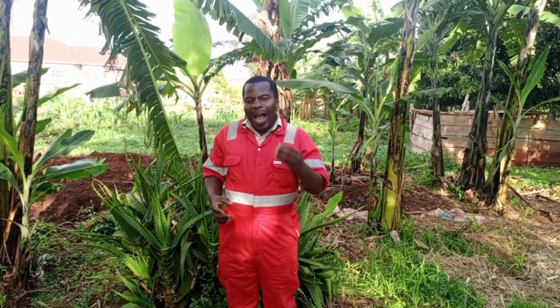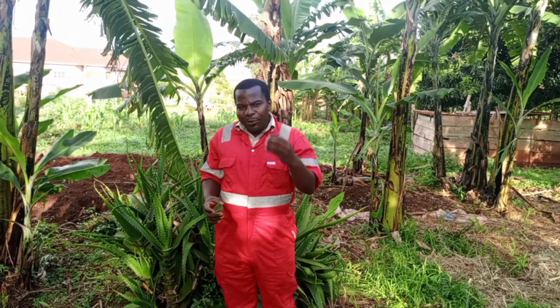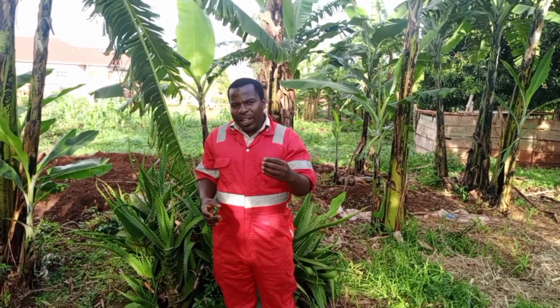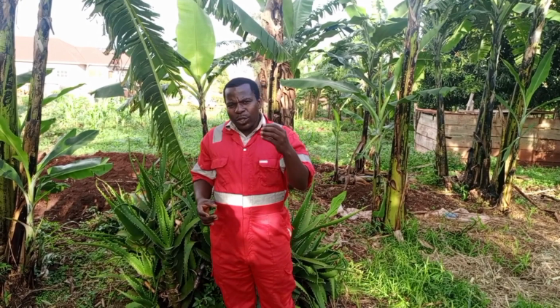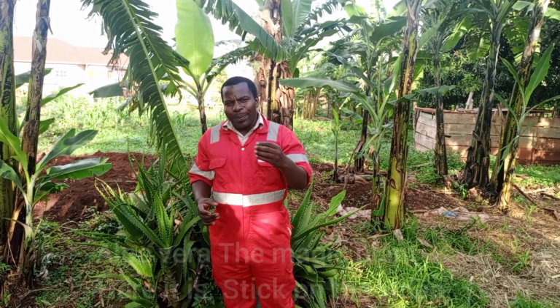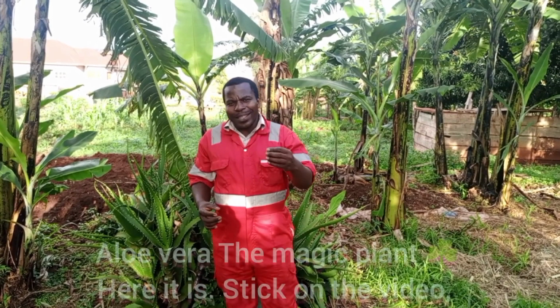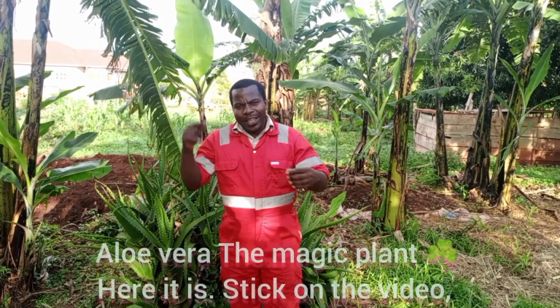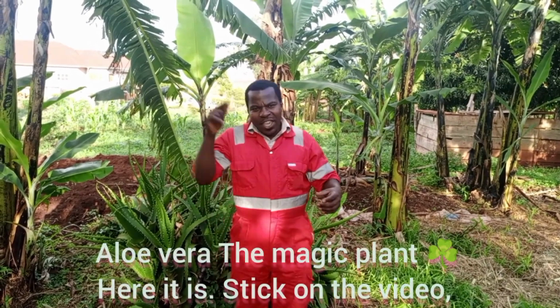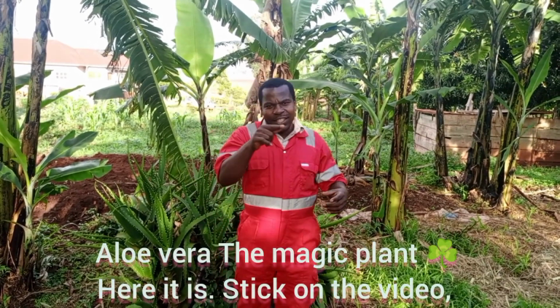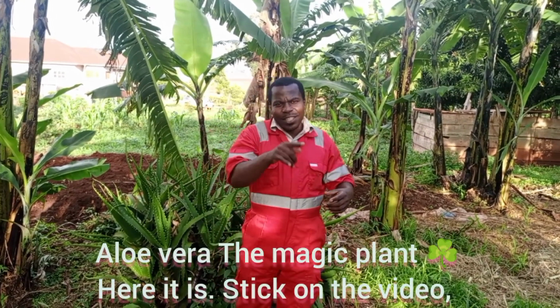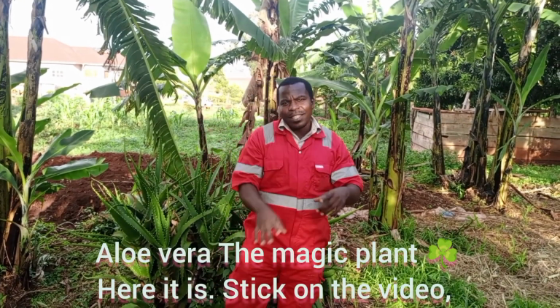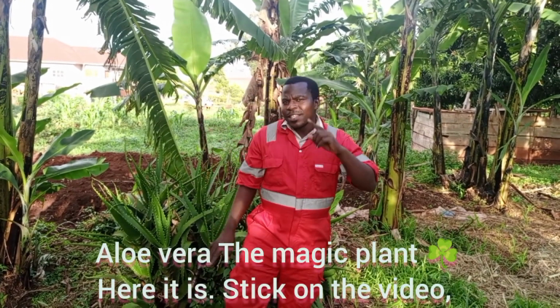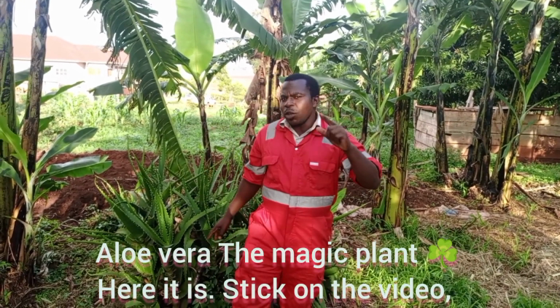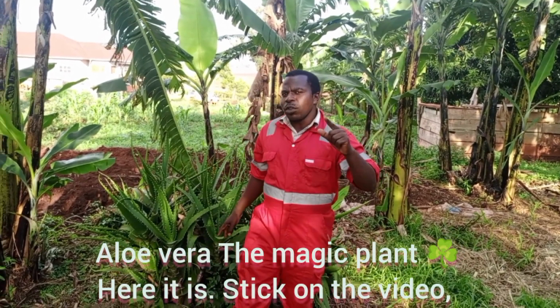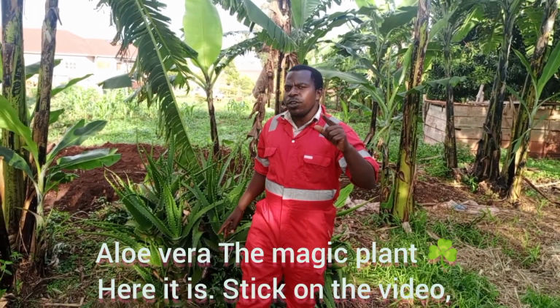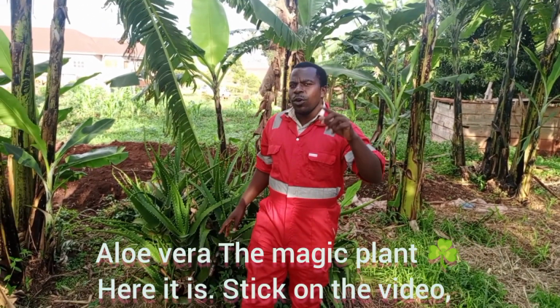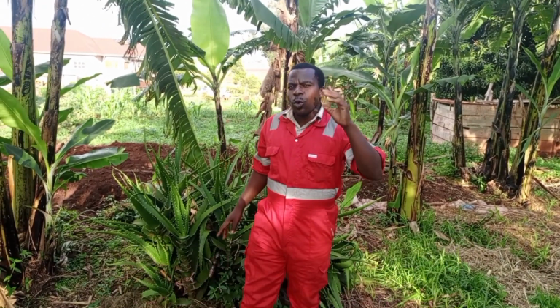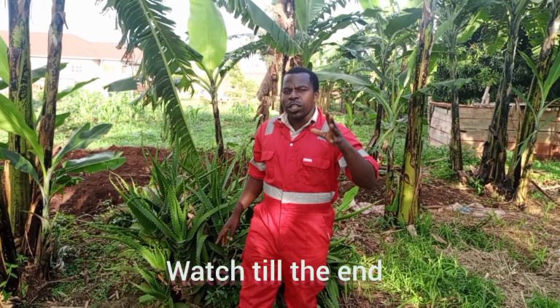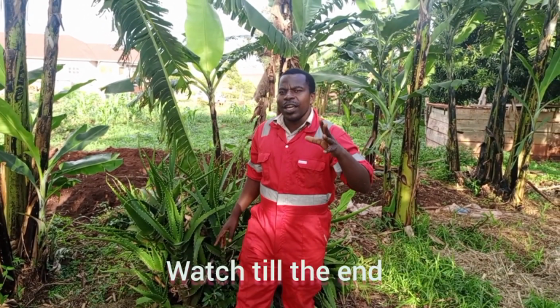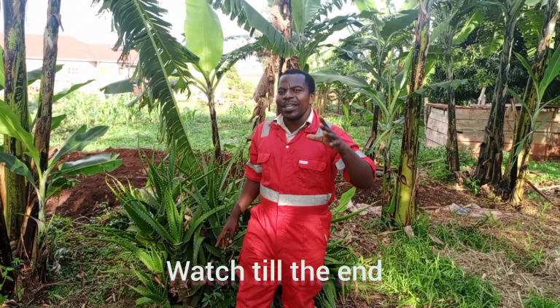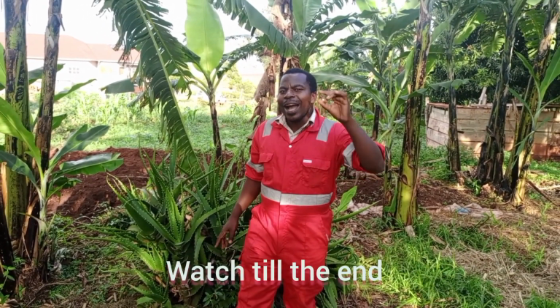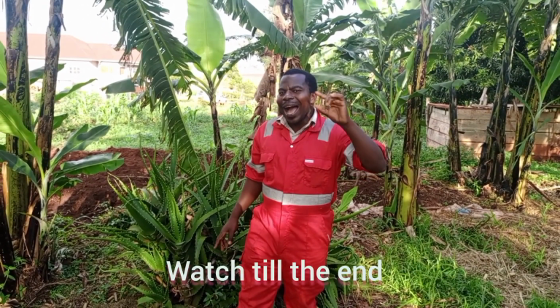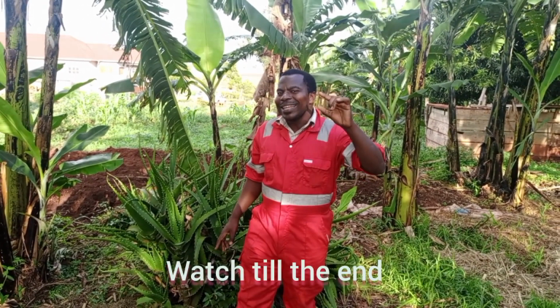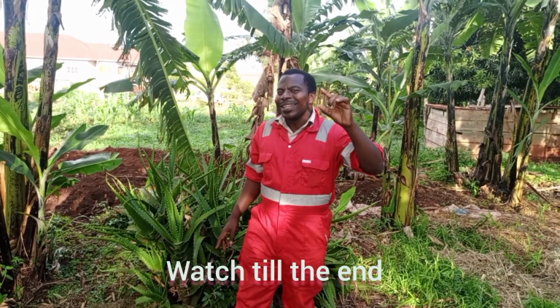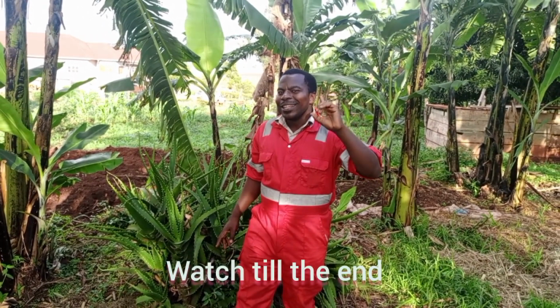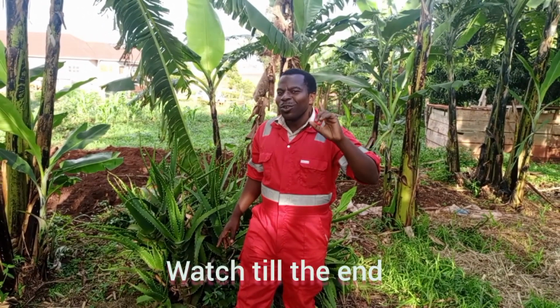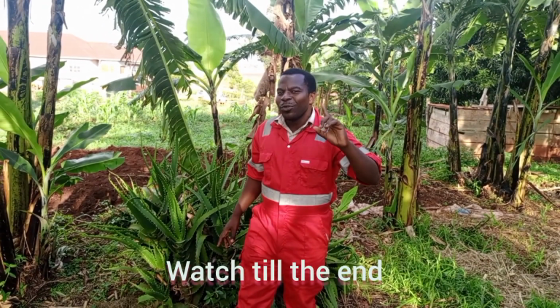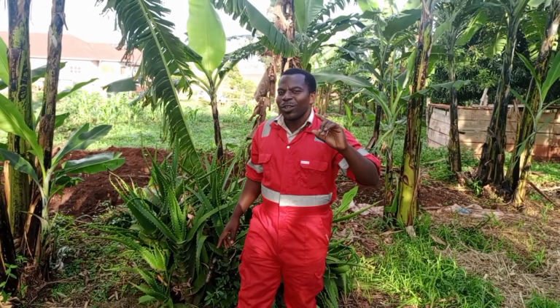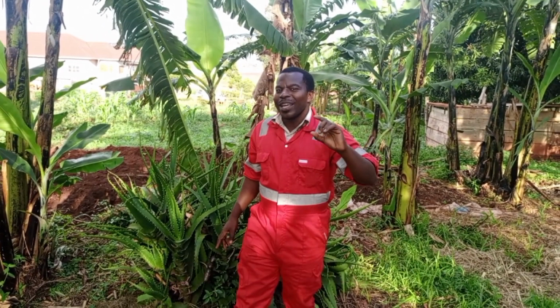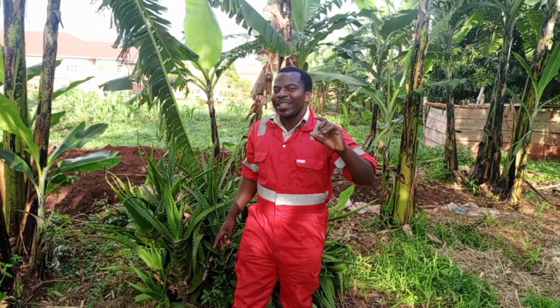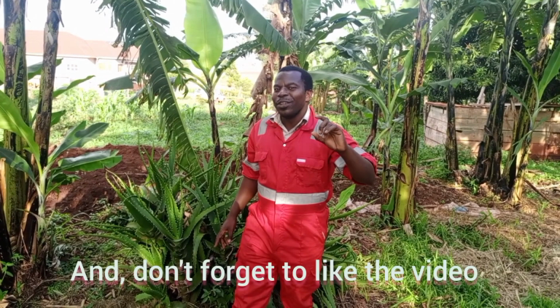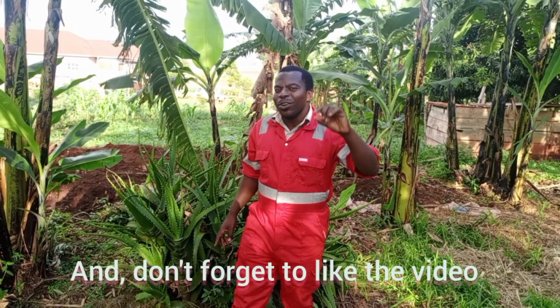Aloe vera — the magical plant — here it is. Stick with the video, watch till the end, and don't forget to like the video.